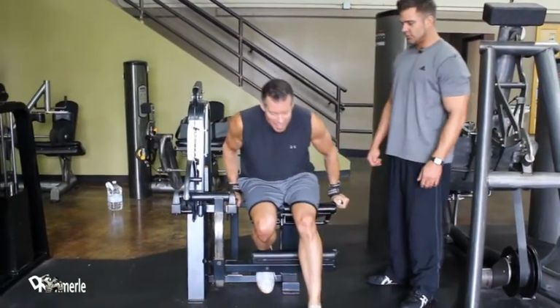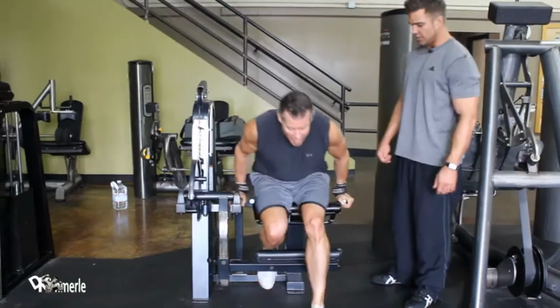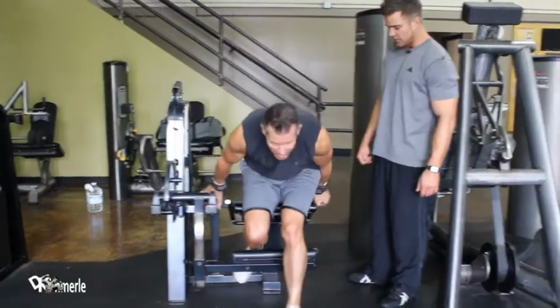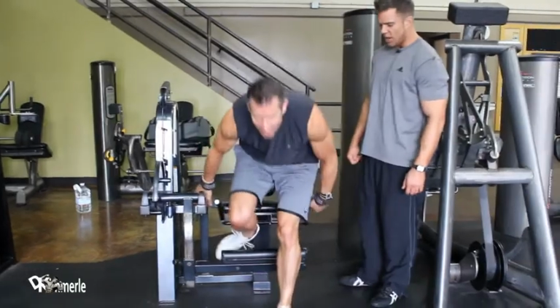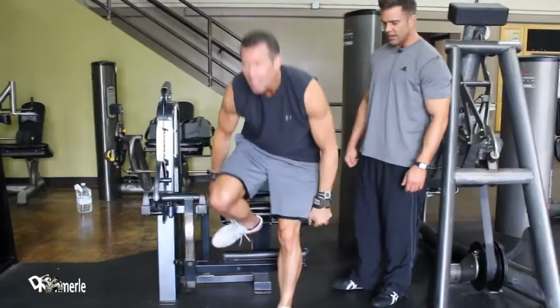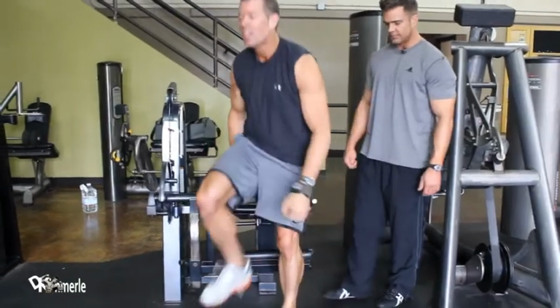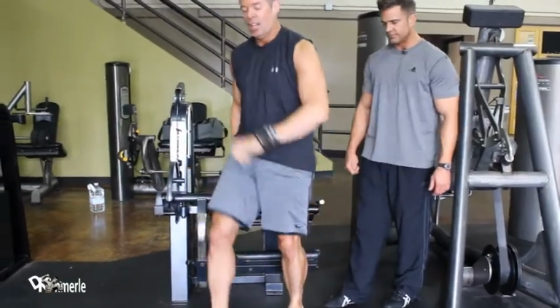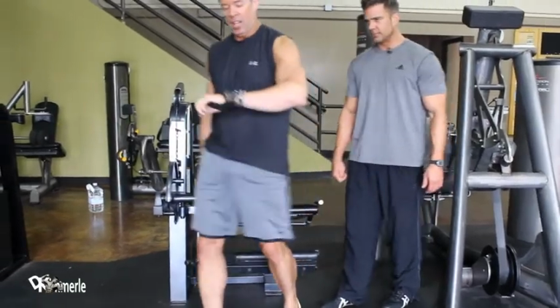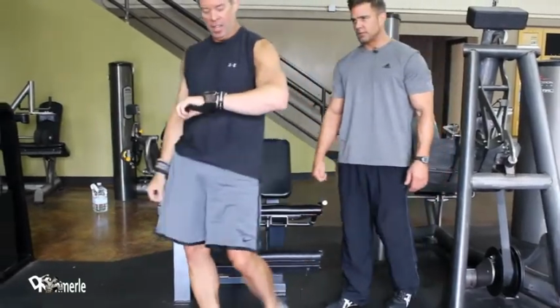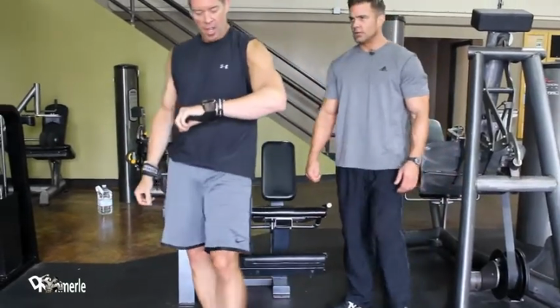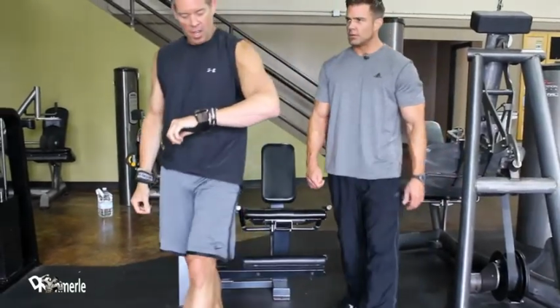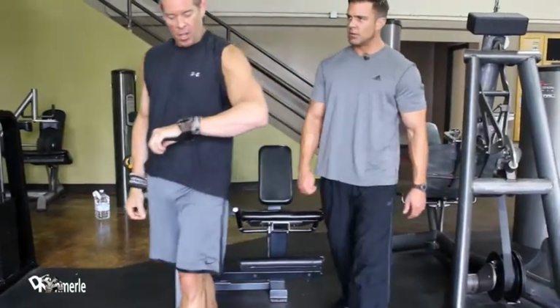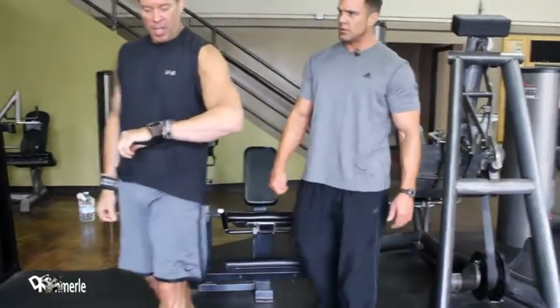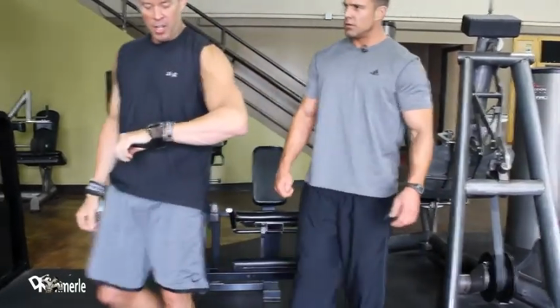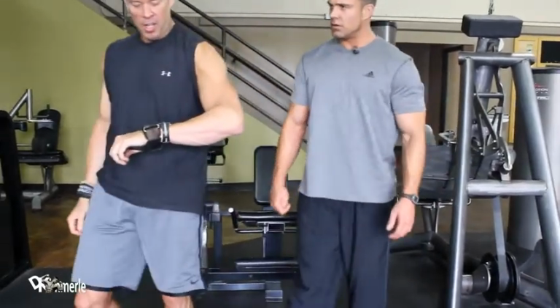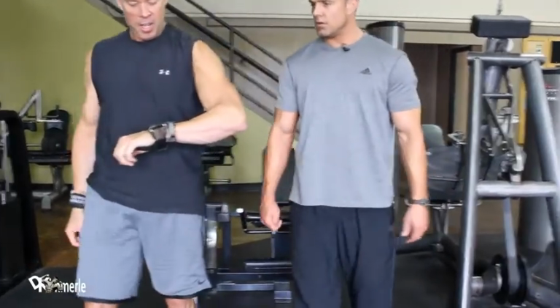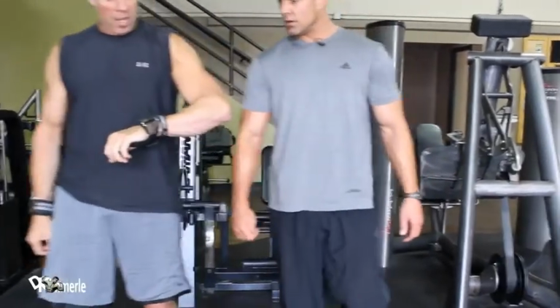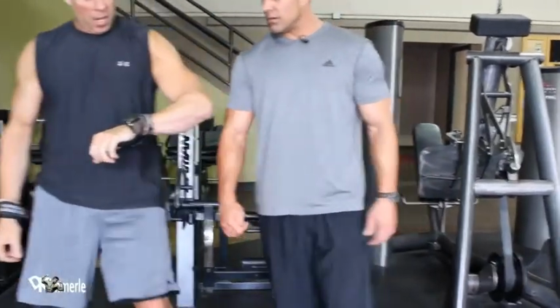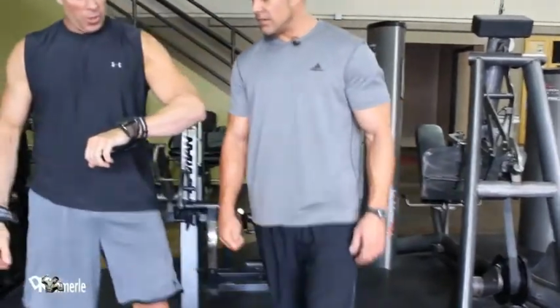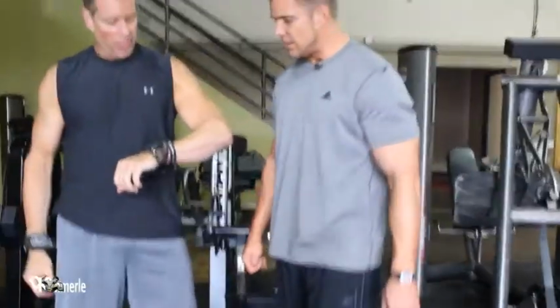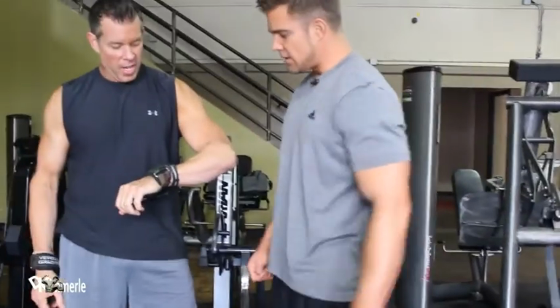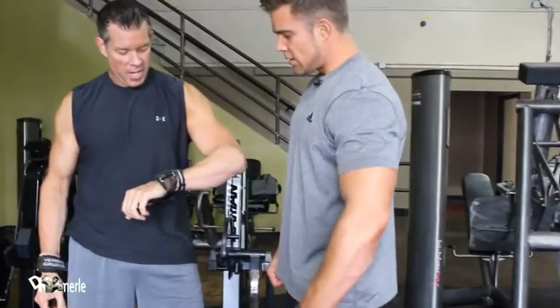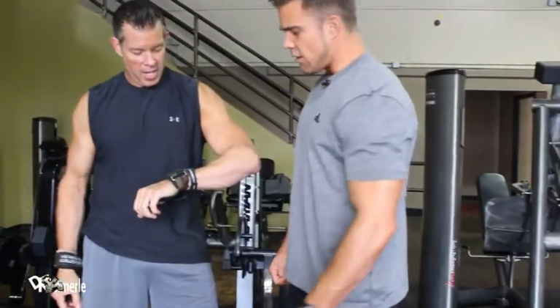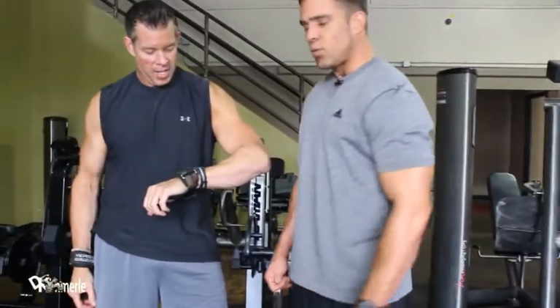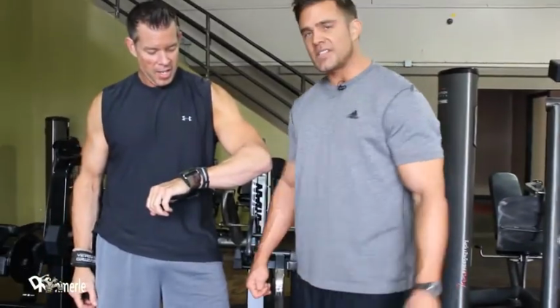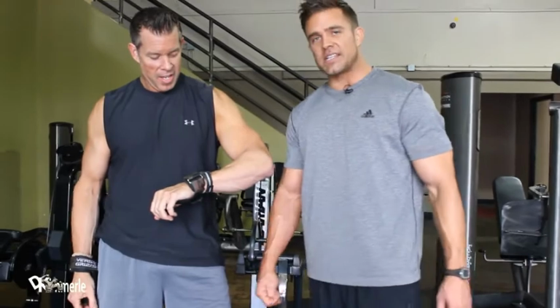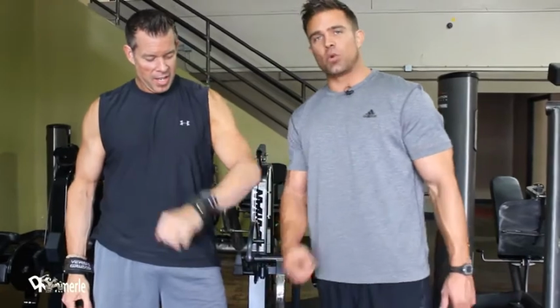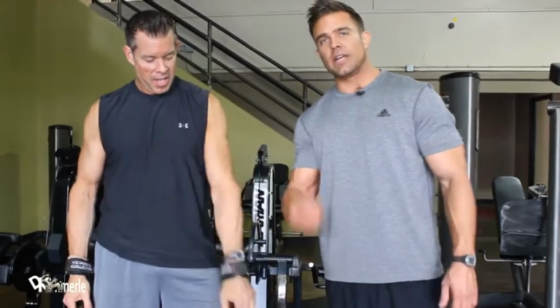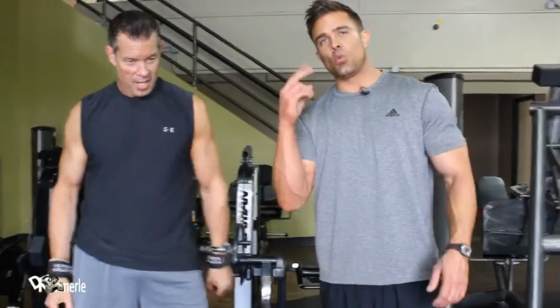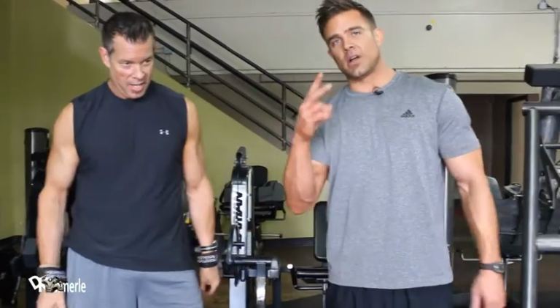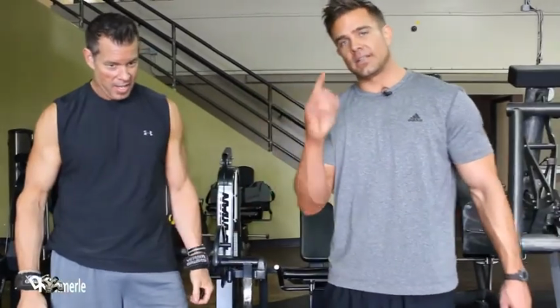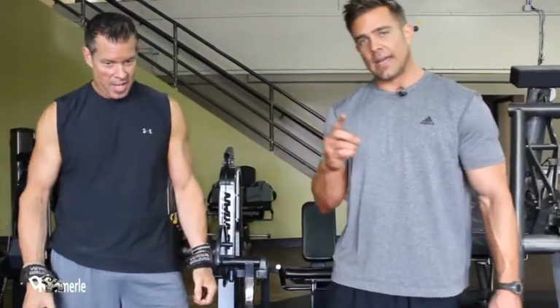Good job, Dale. Heart rate: 160 — working one leg.